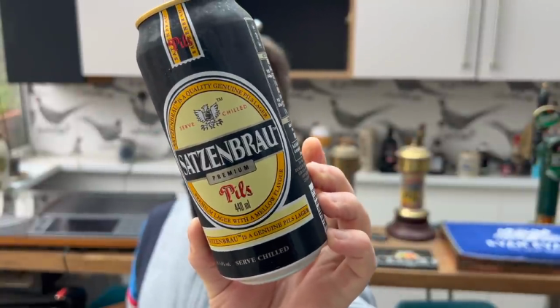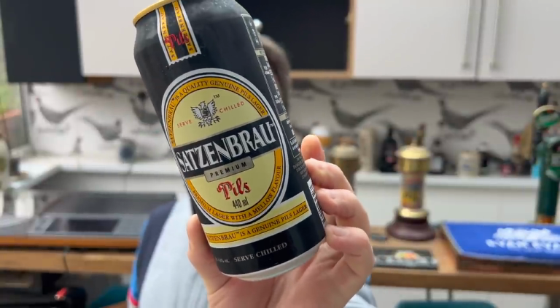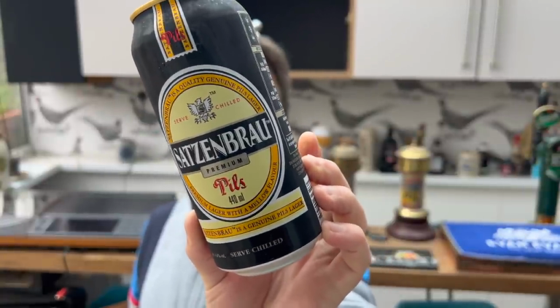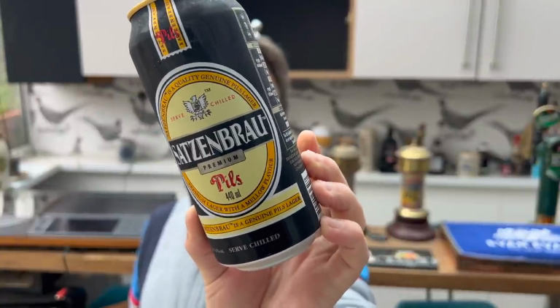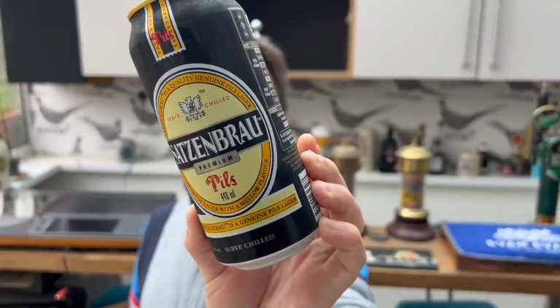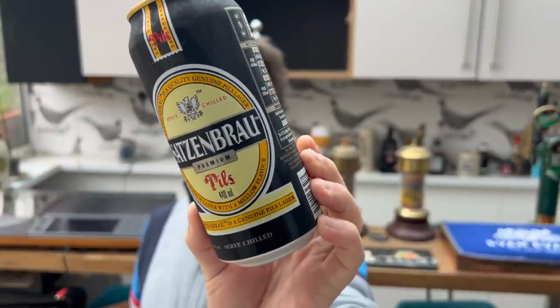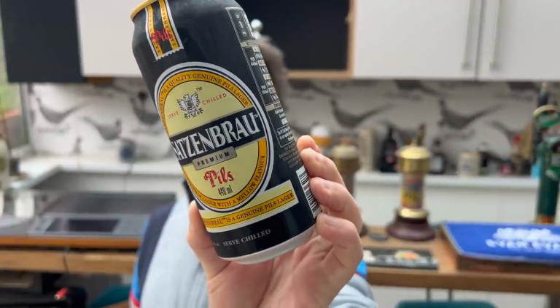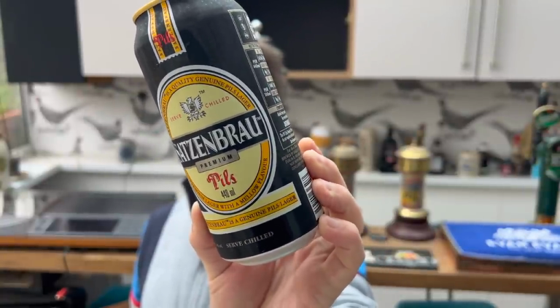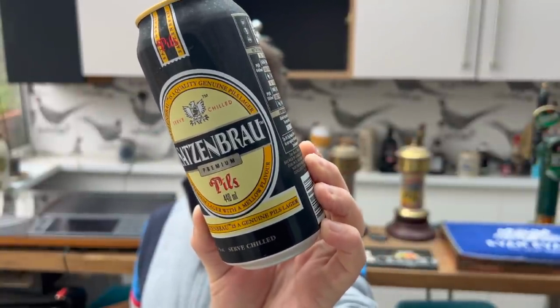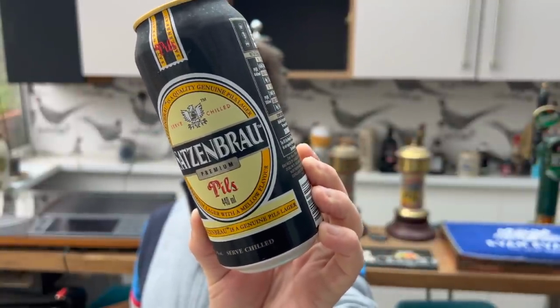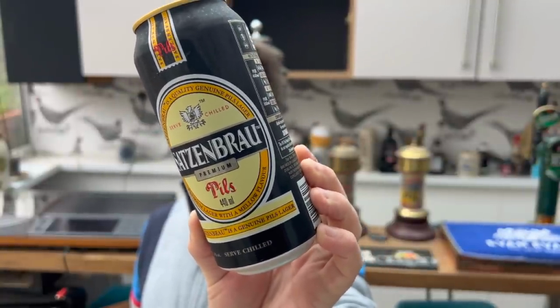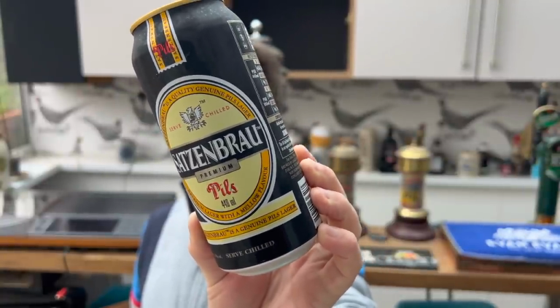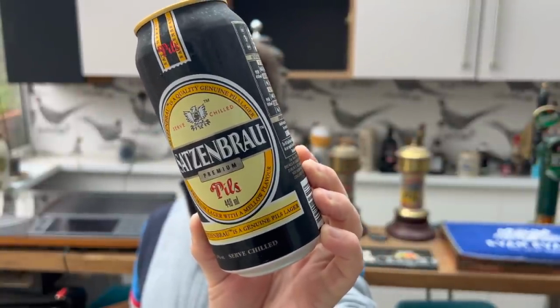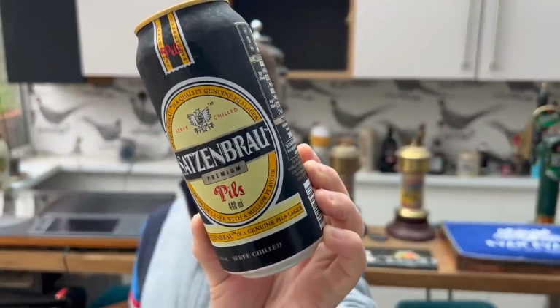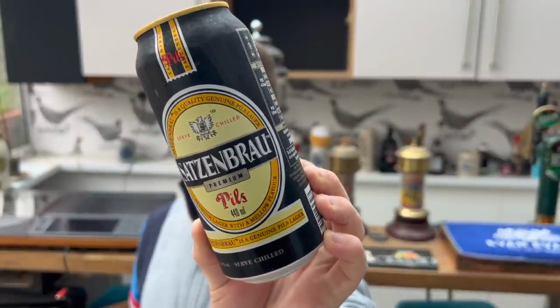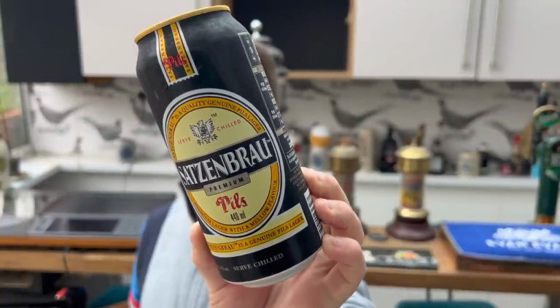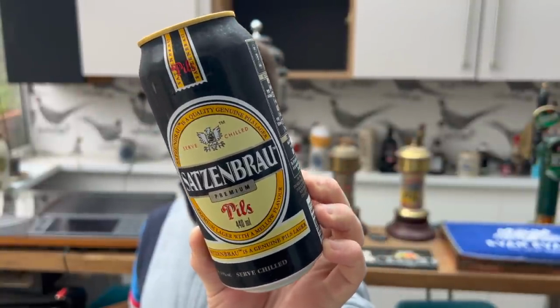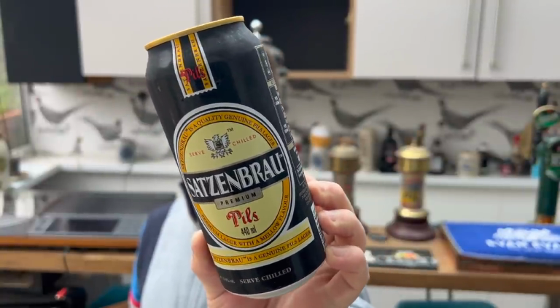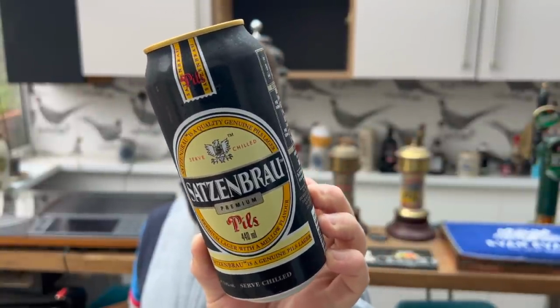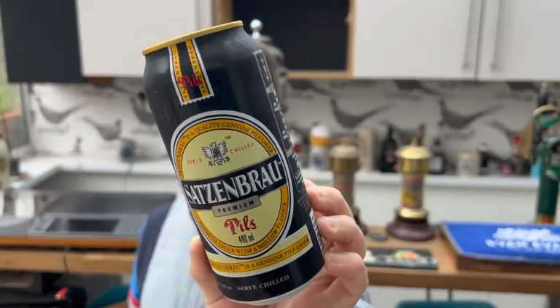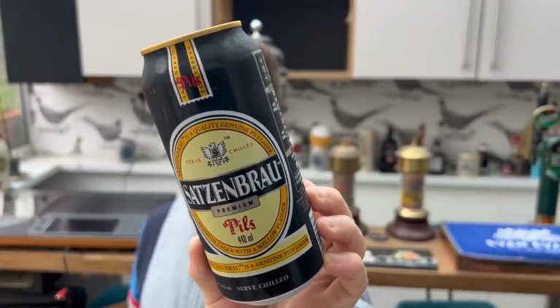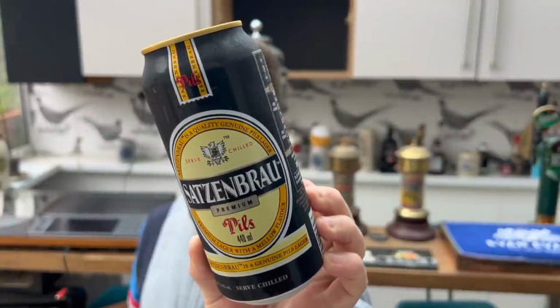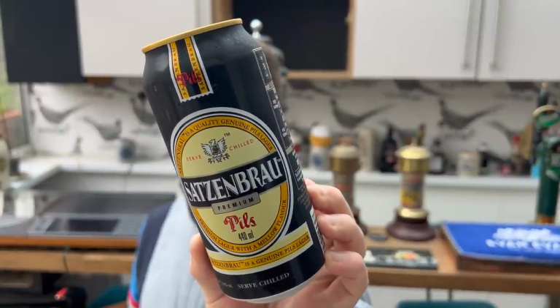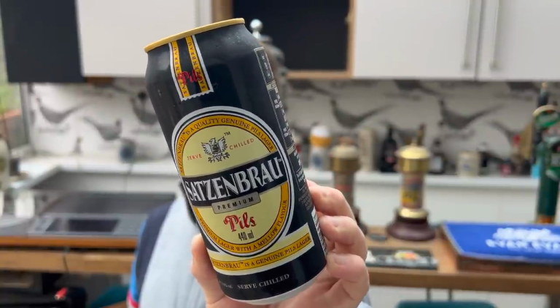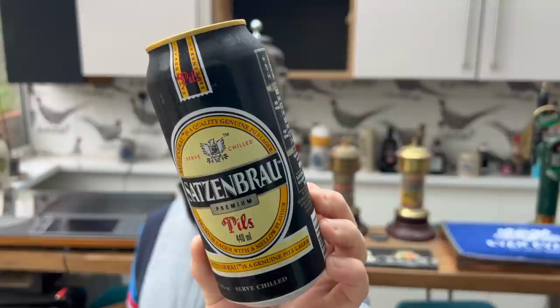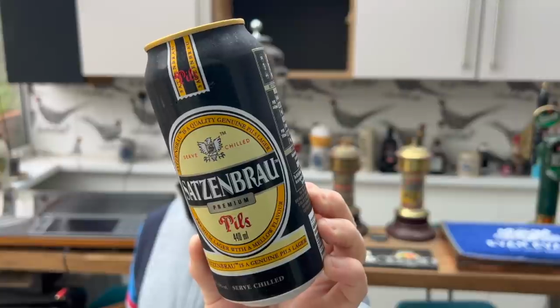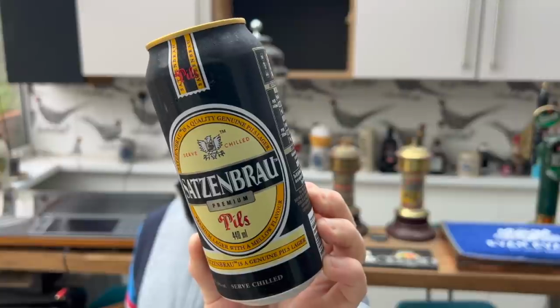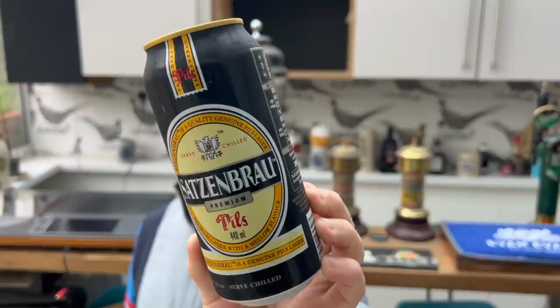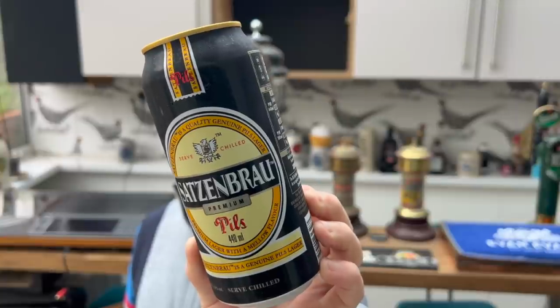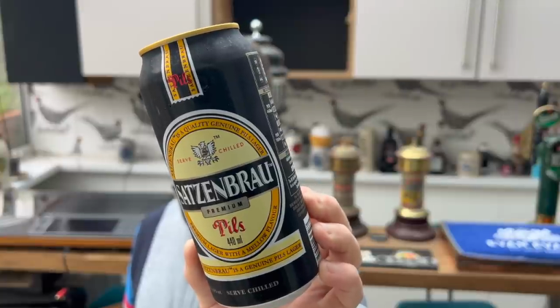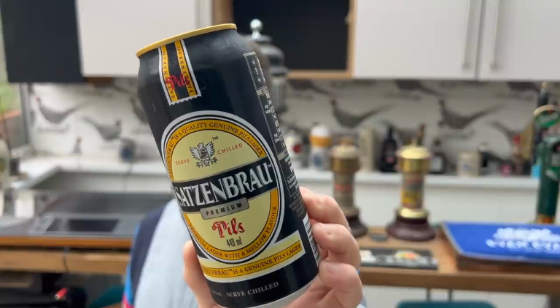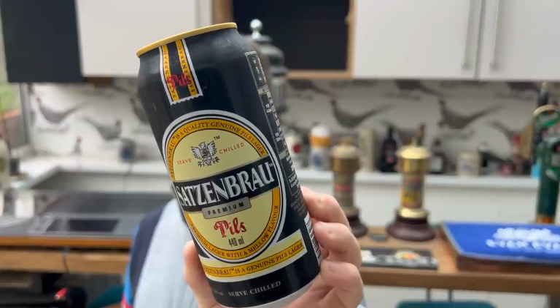Satzenbrau is described as a genuine Pils lager, a premium lager with a mellow flavour.